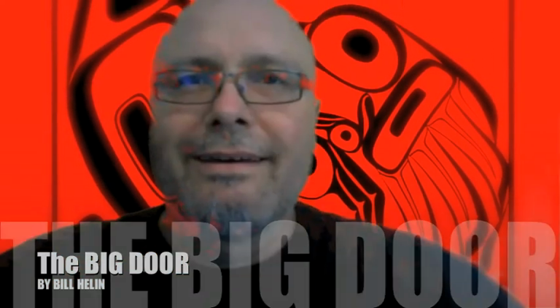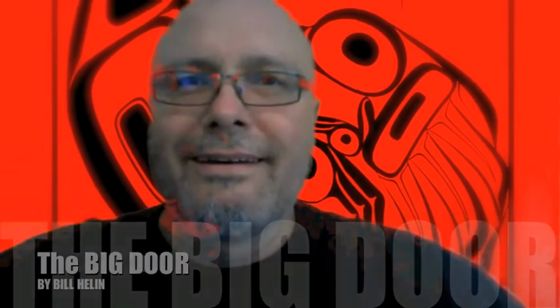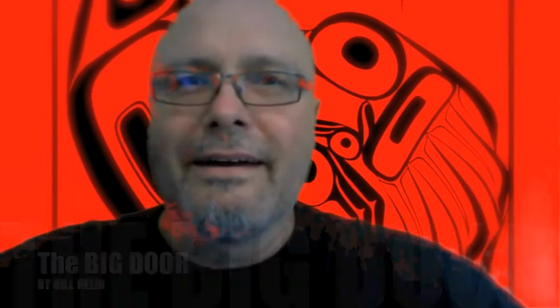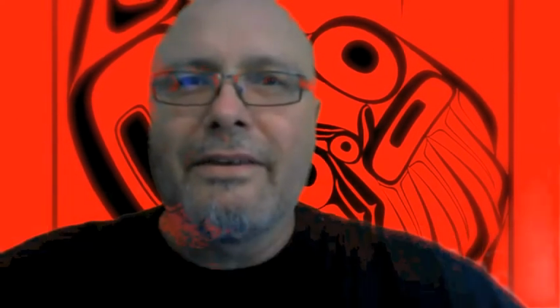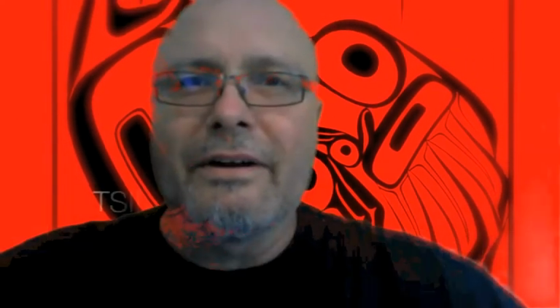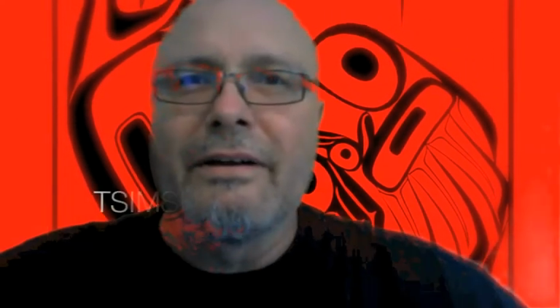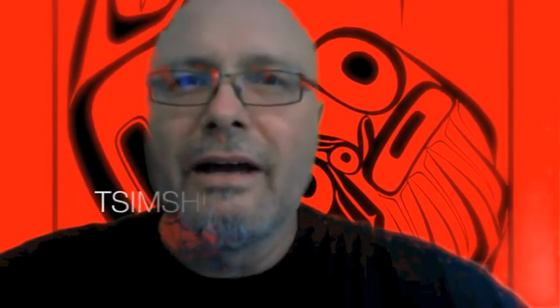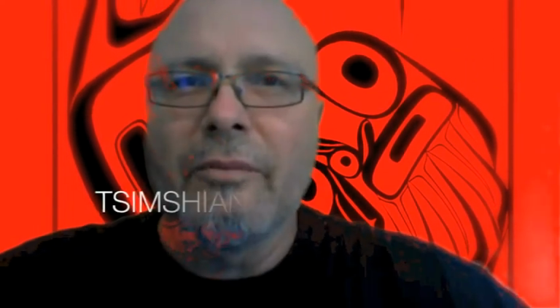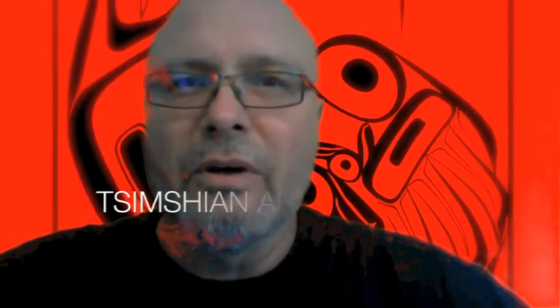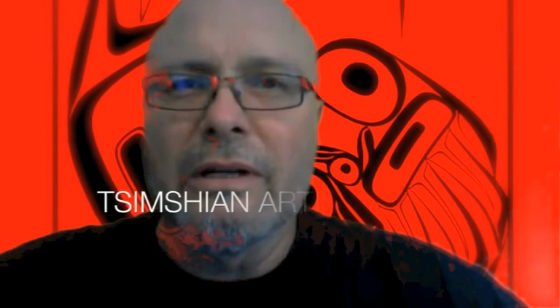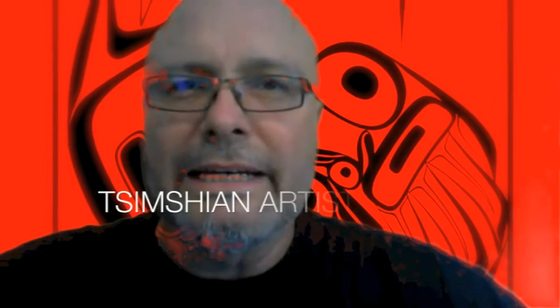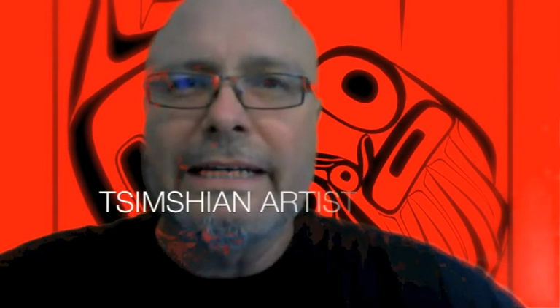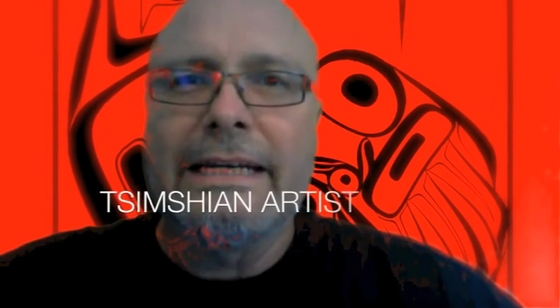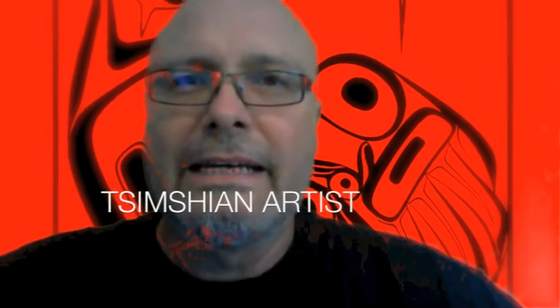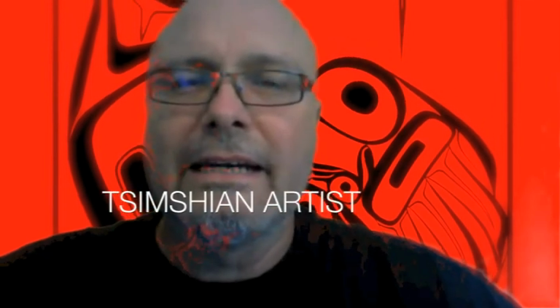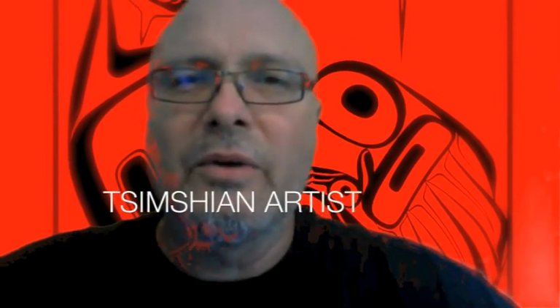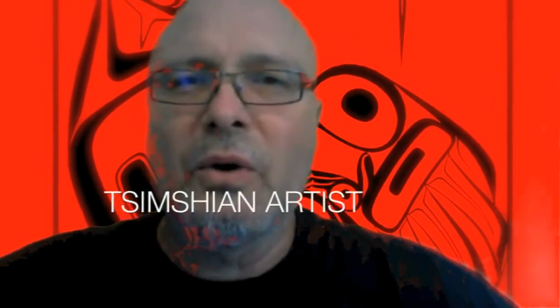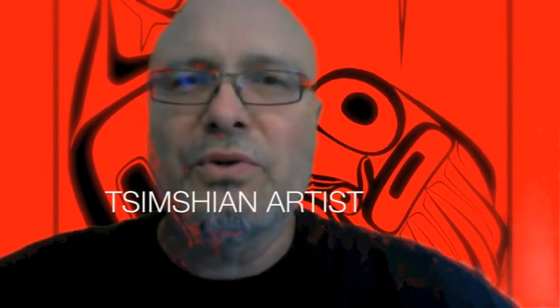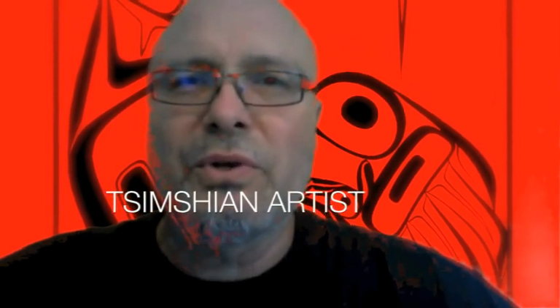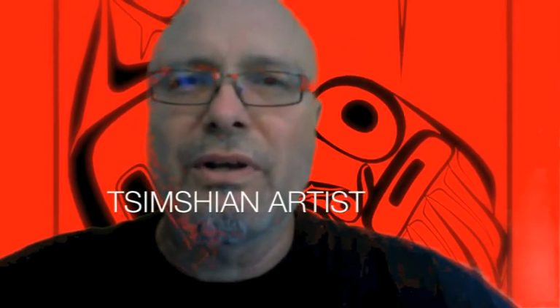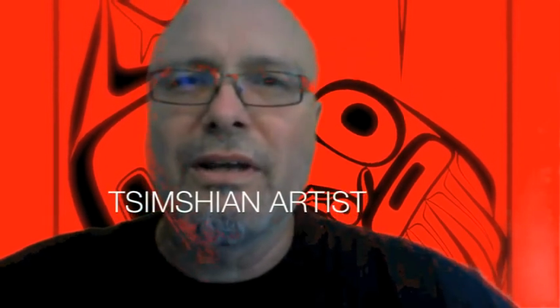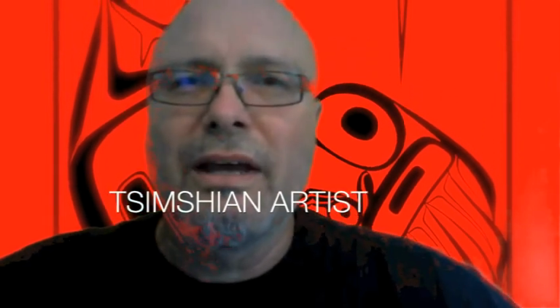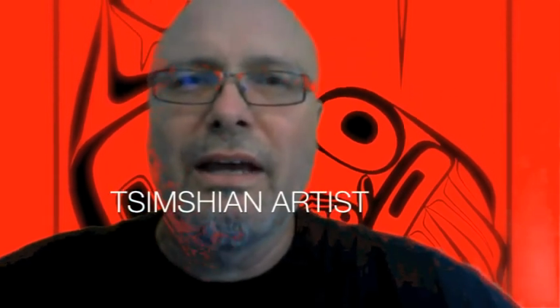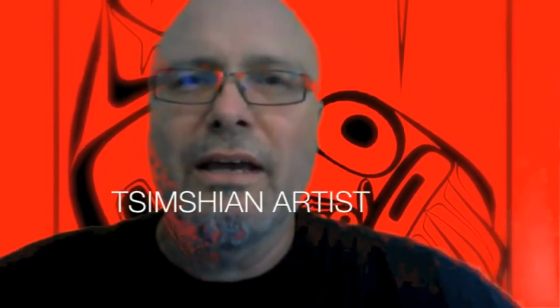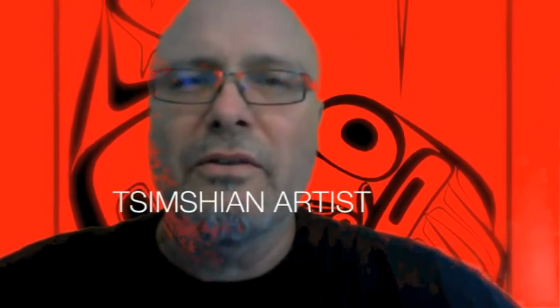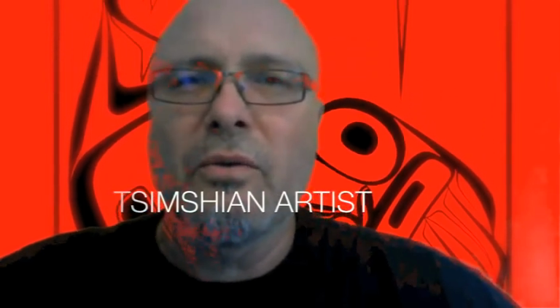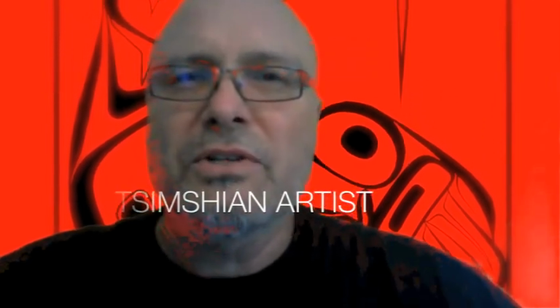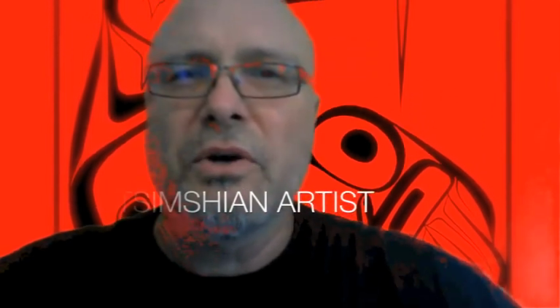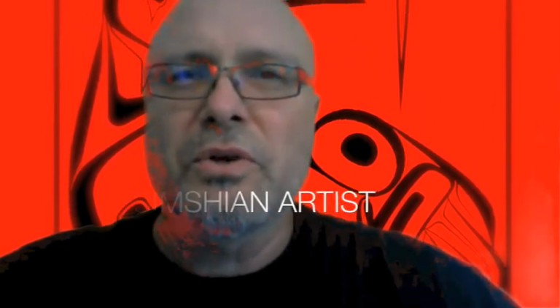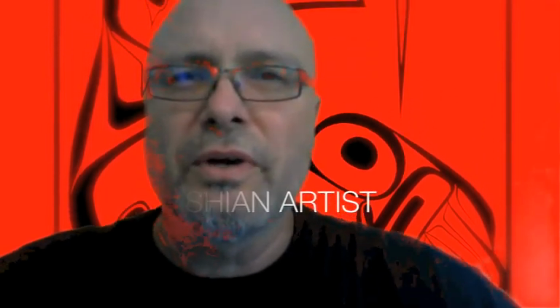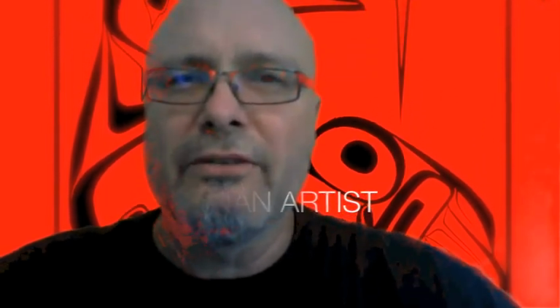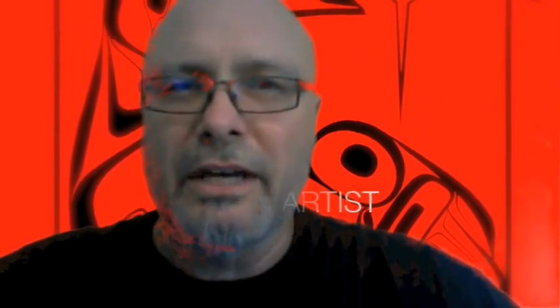Hi there, I'm Bill Haleen. I'm your host, the West Coast Creative Native.